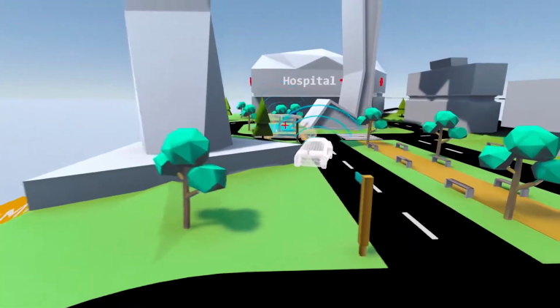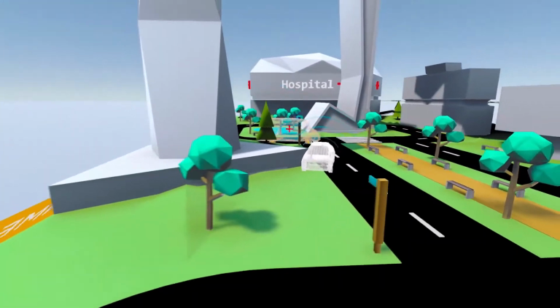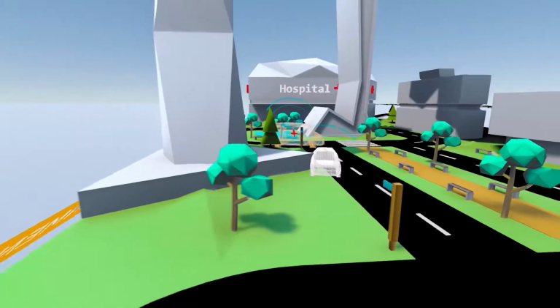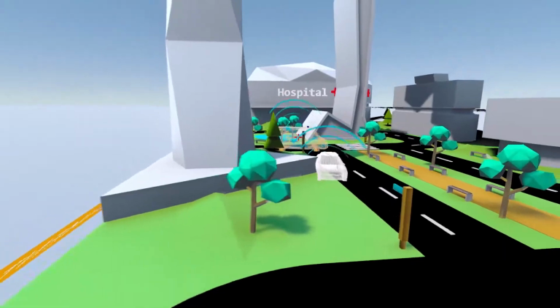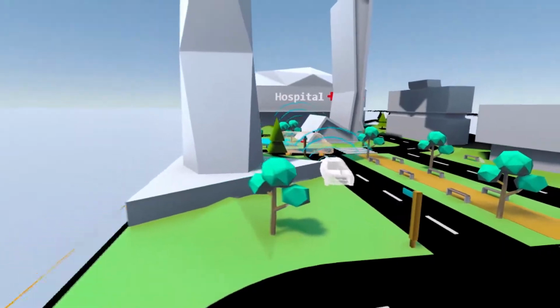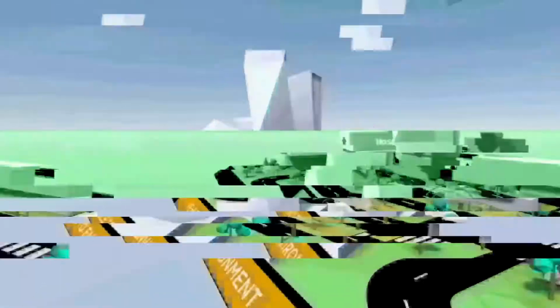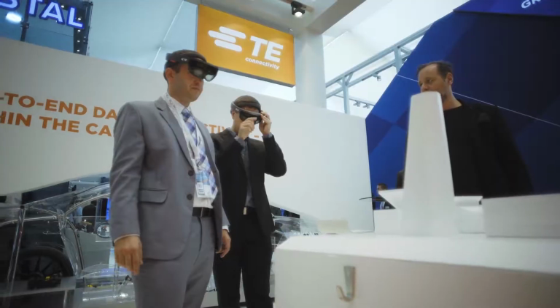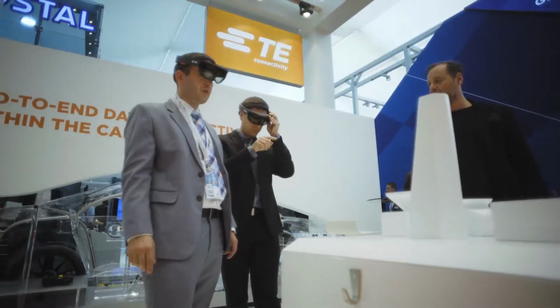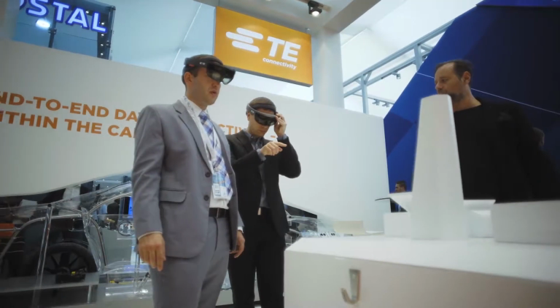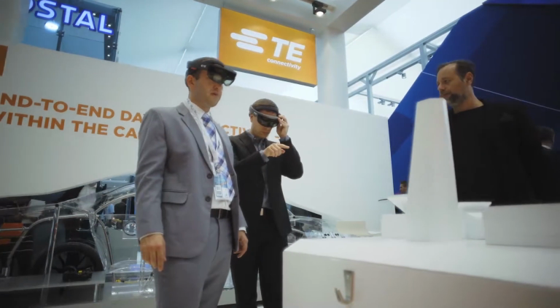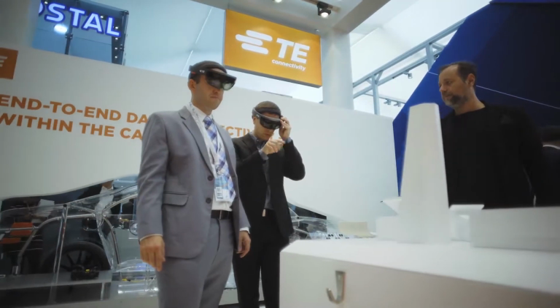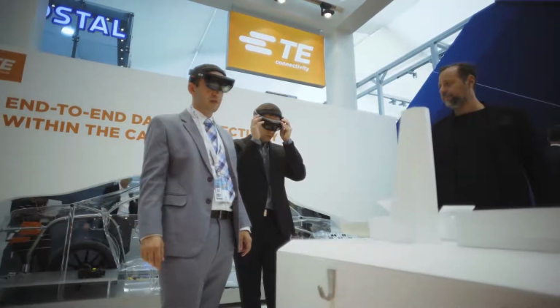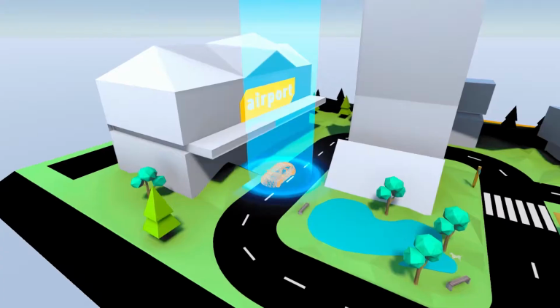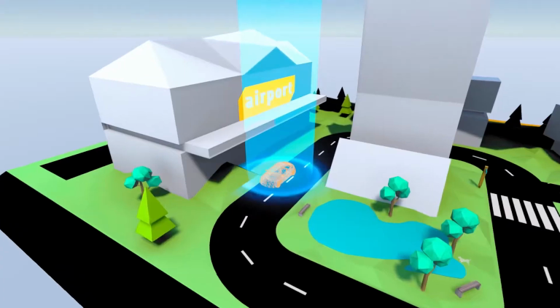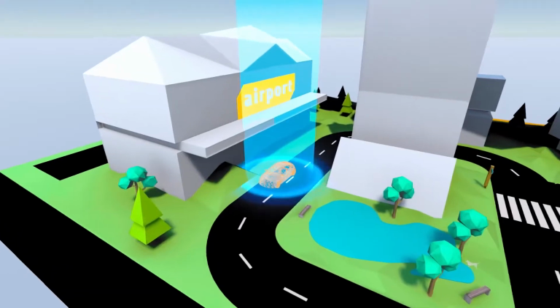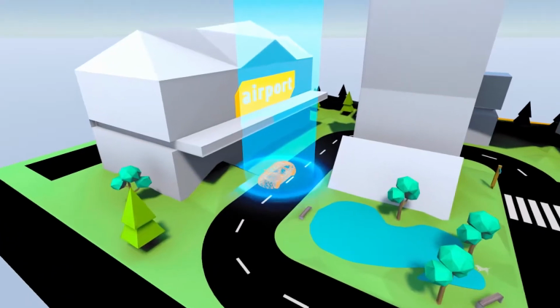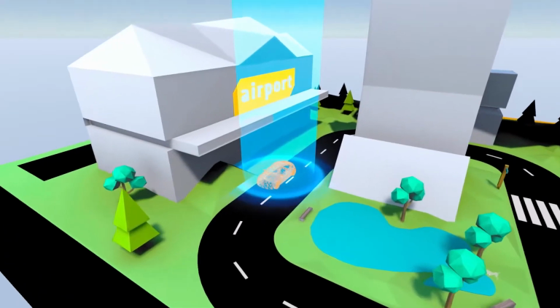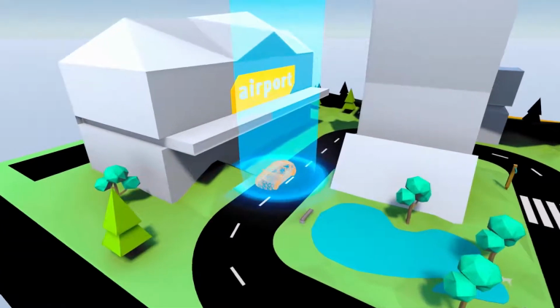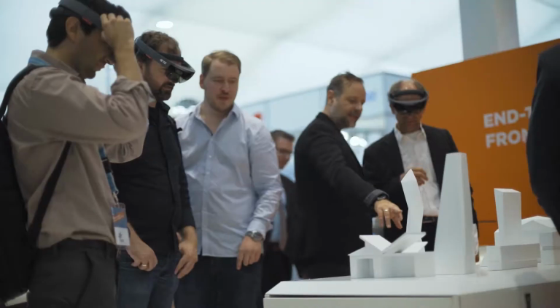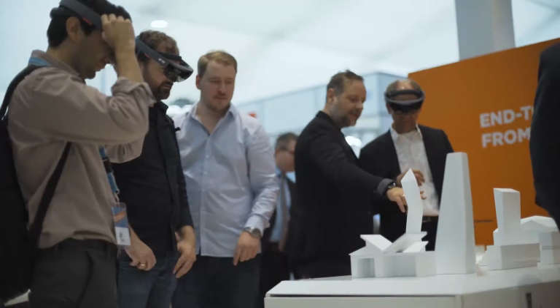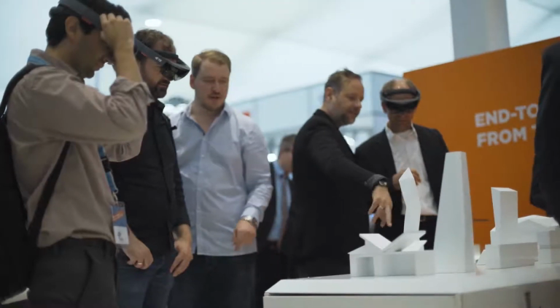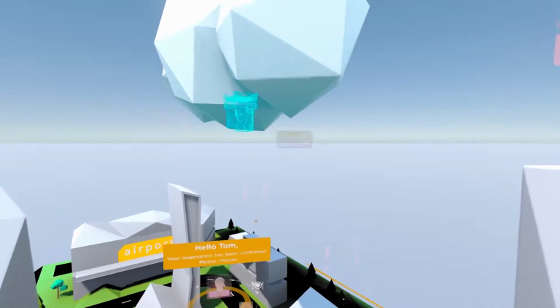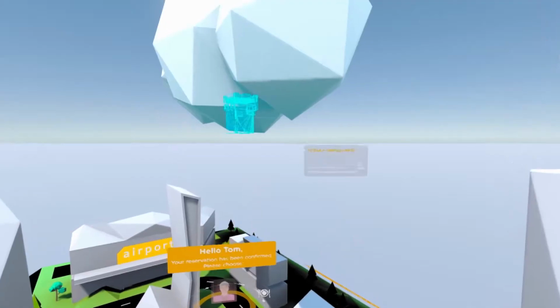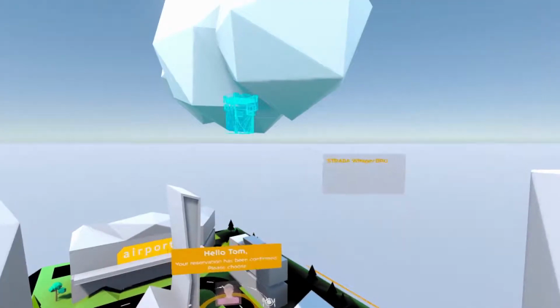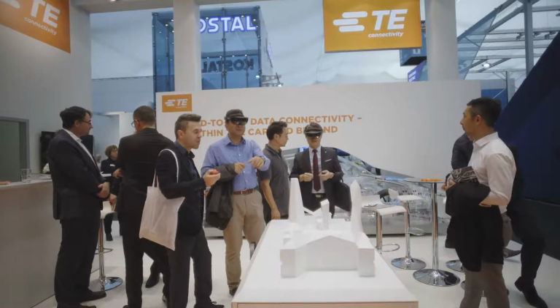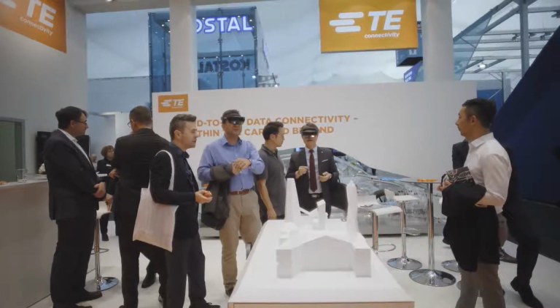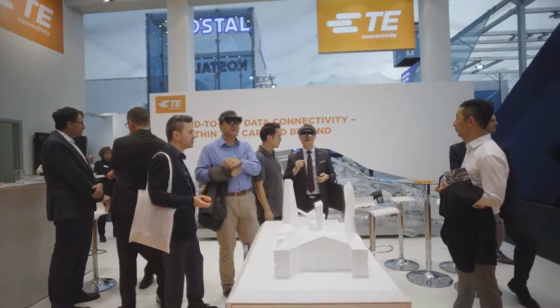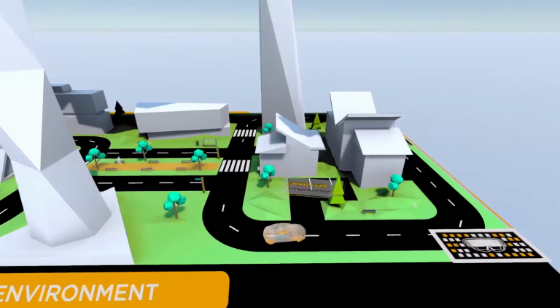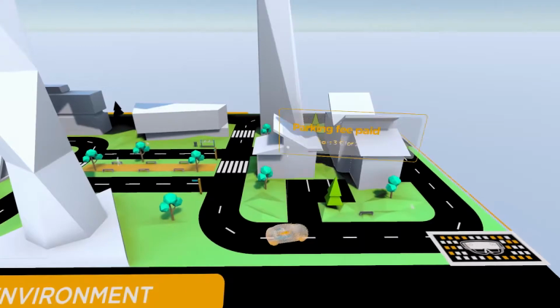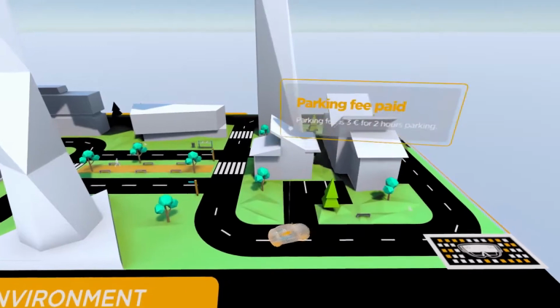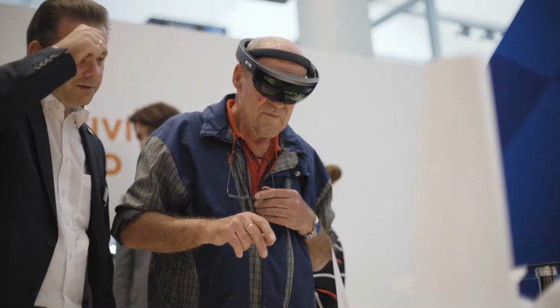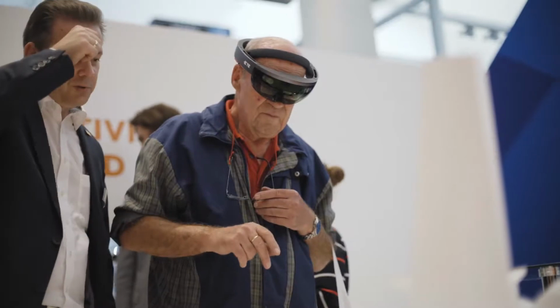Installed at multiple conferences, this experience caused stunned visitors, smiles, and thriving, interesting conversations.